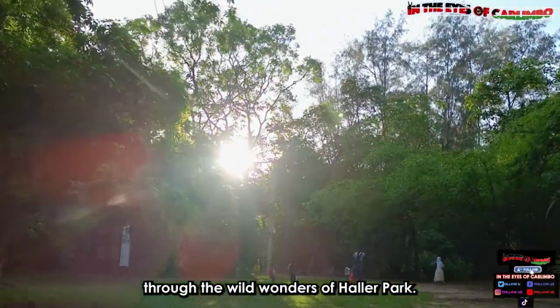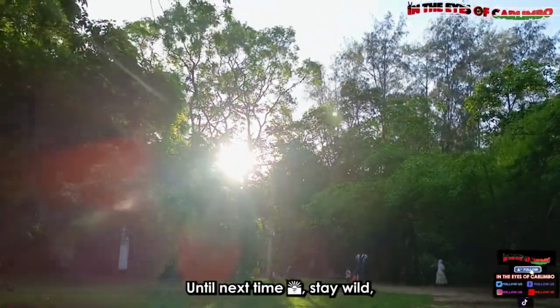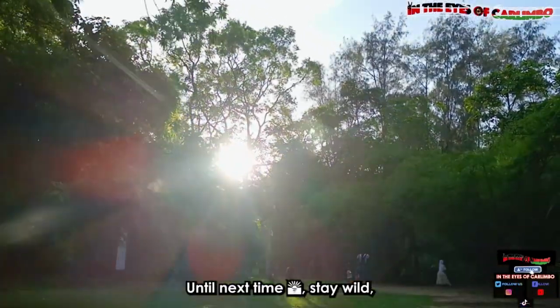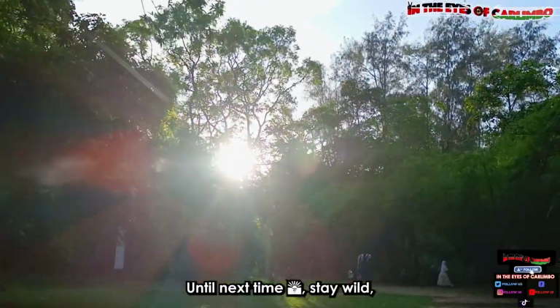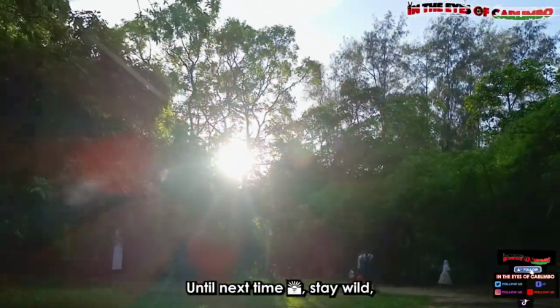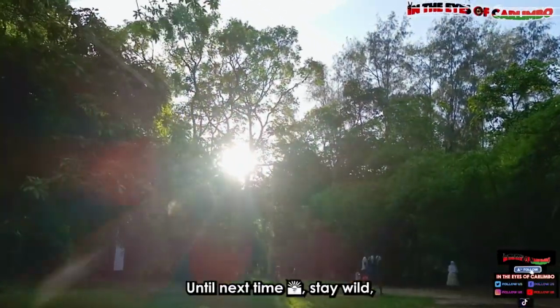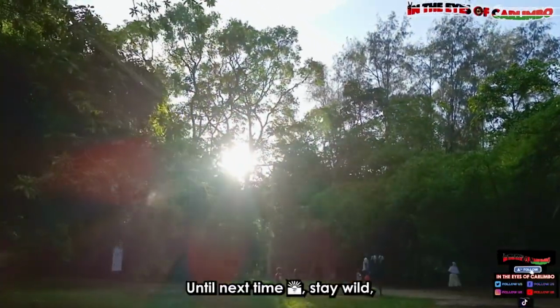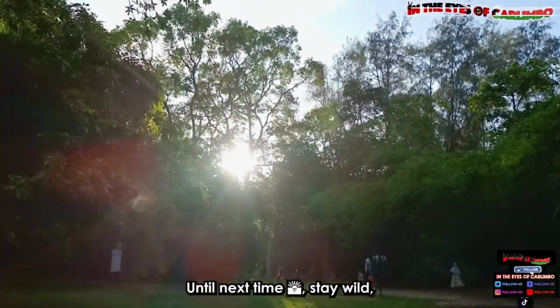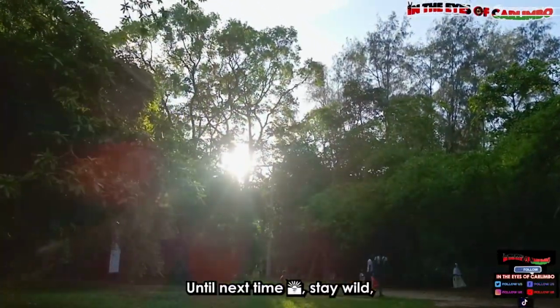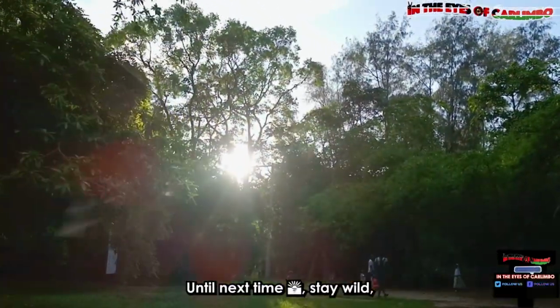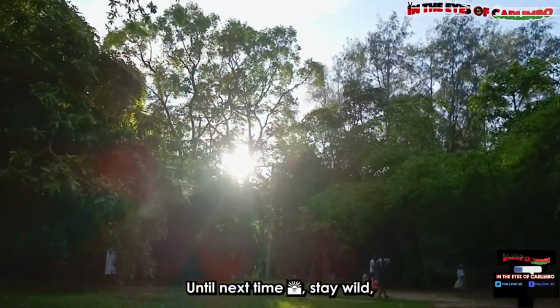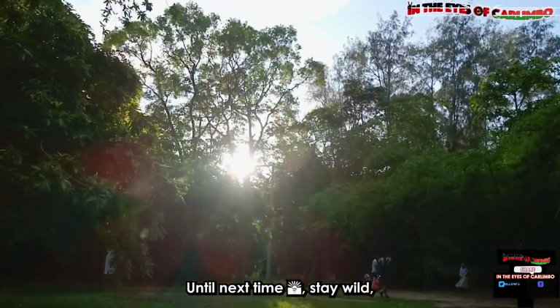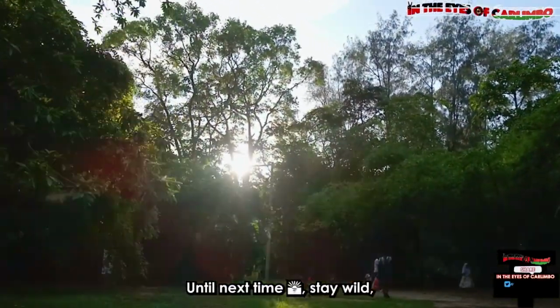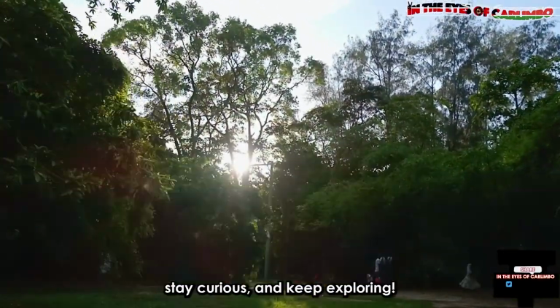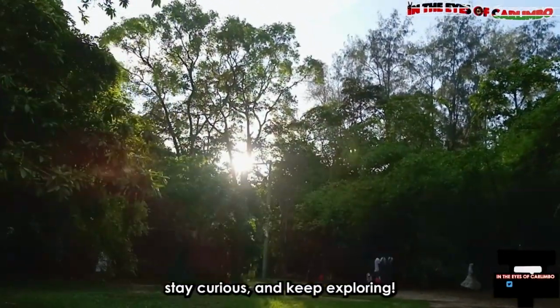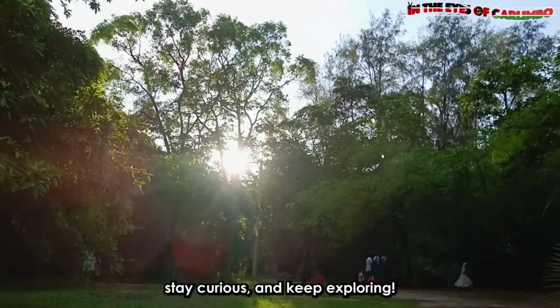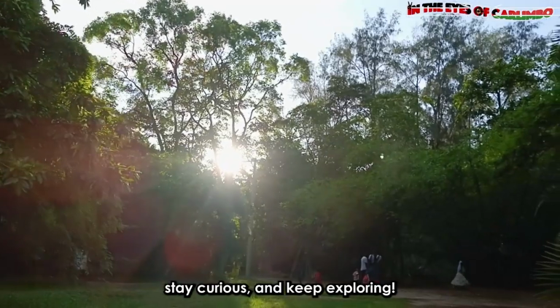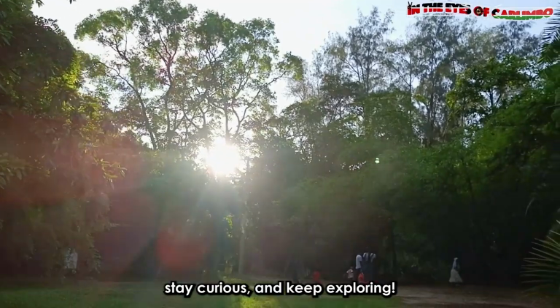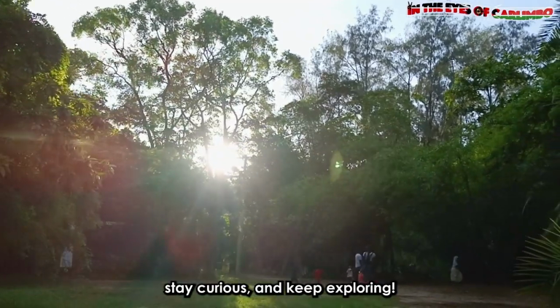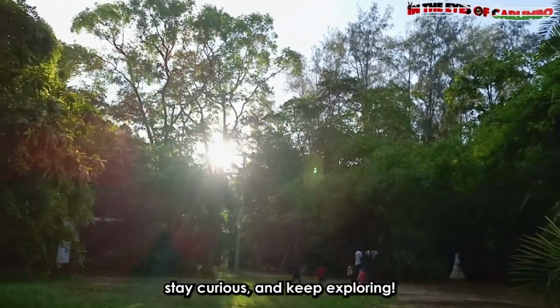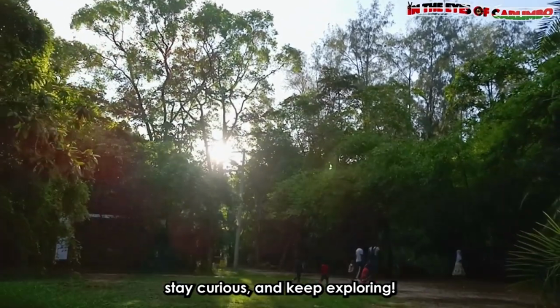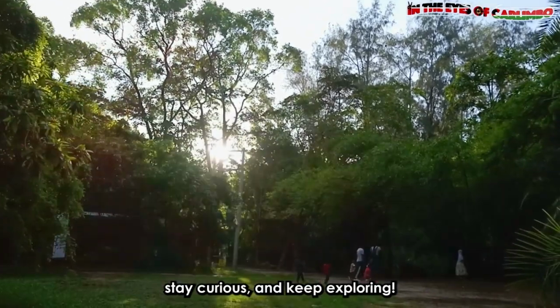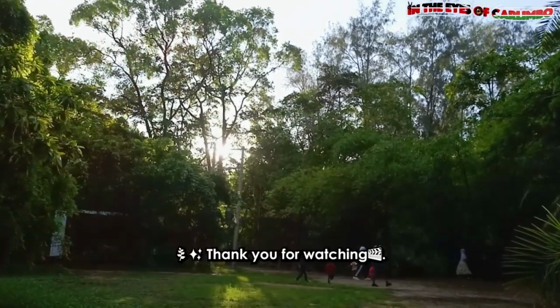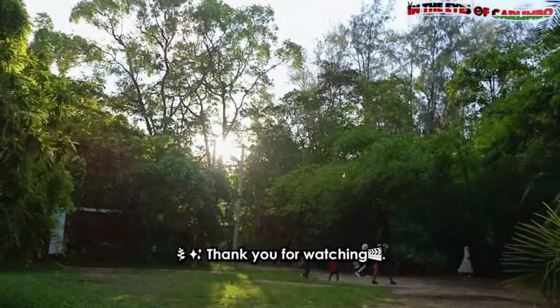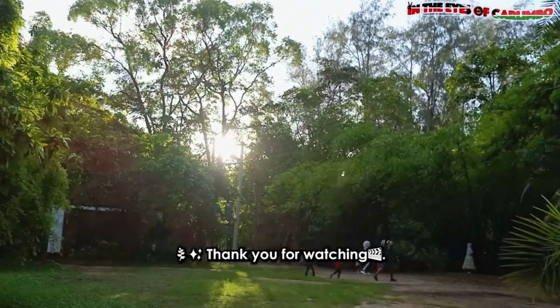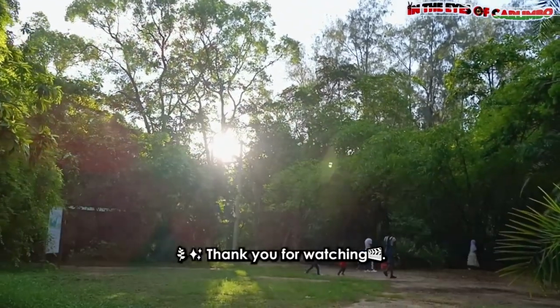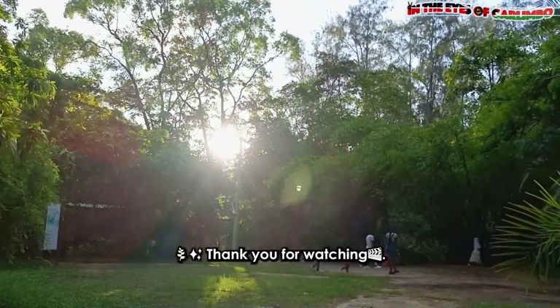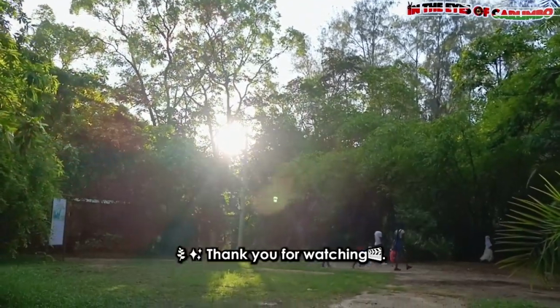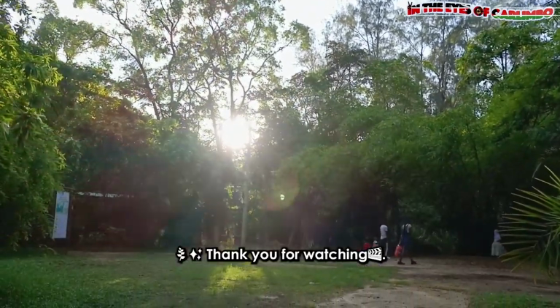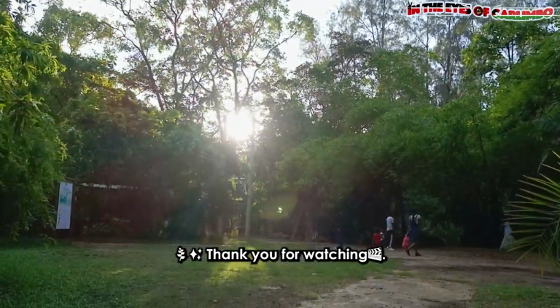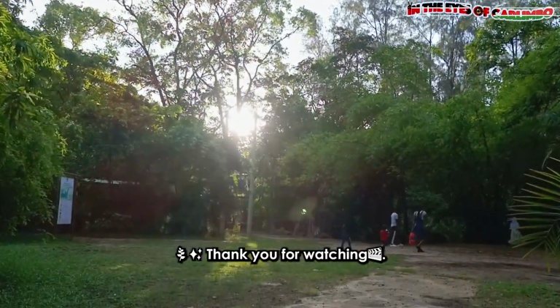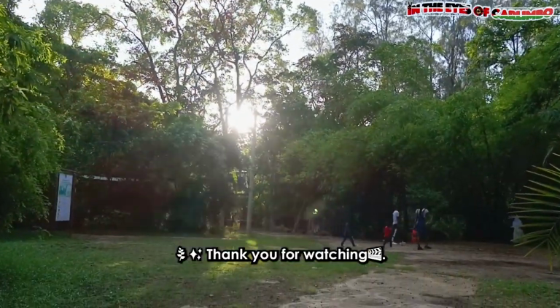Until next time, stay wild, stay curious, and keep exploring. Thank you for watching.